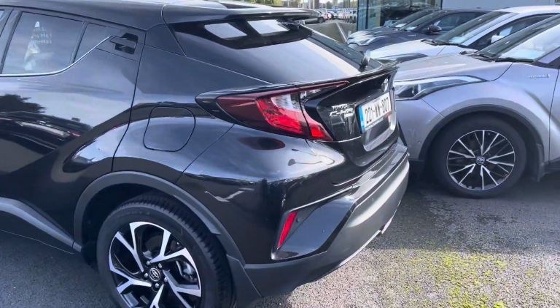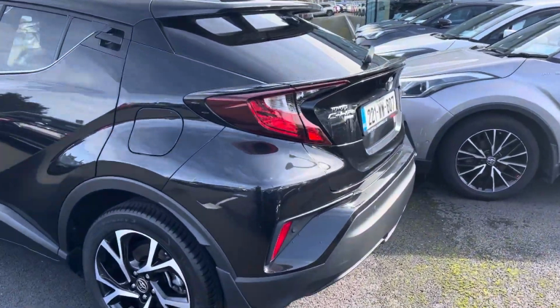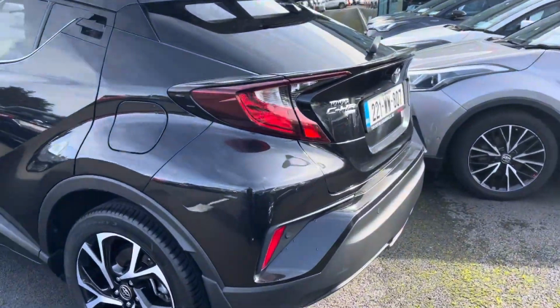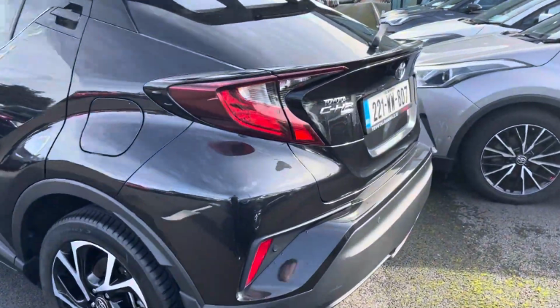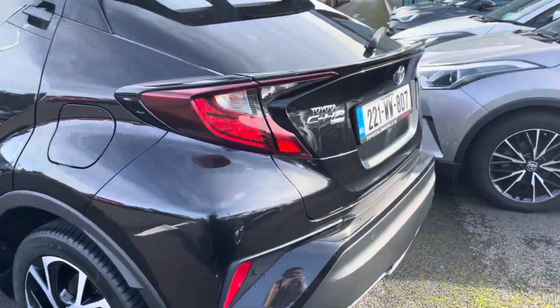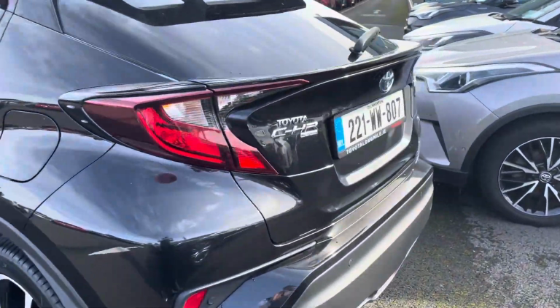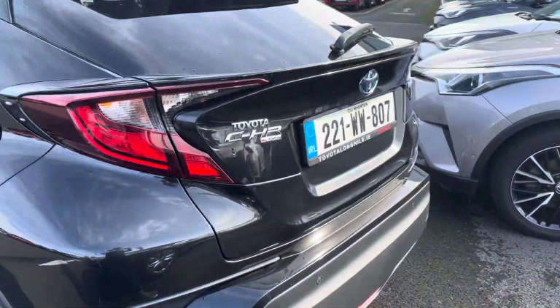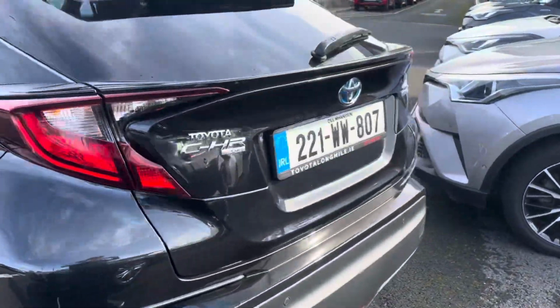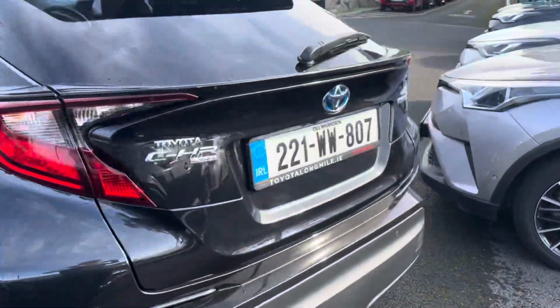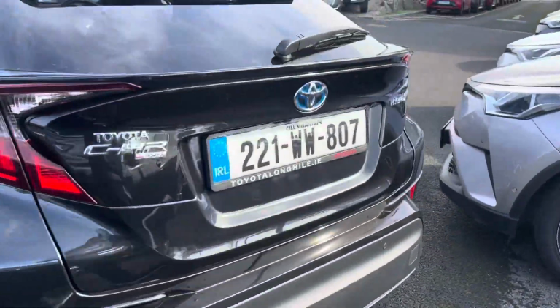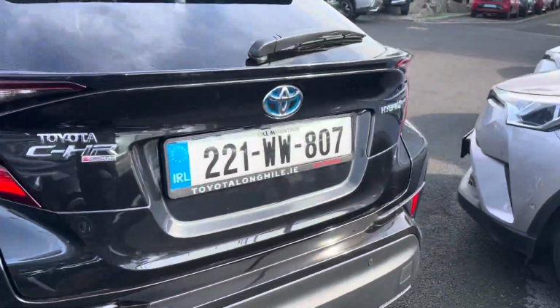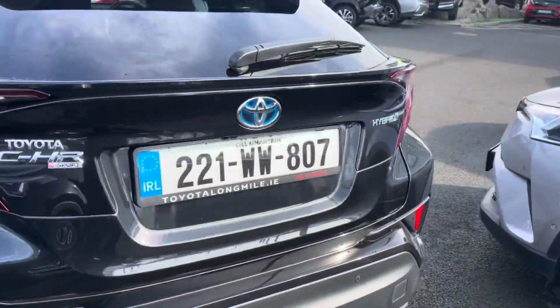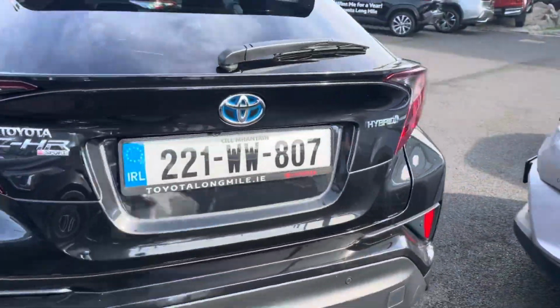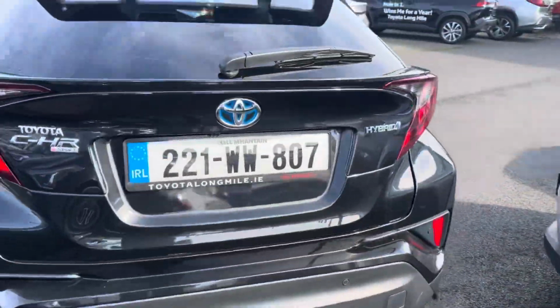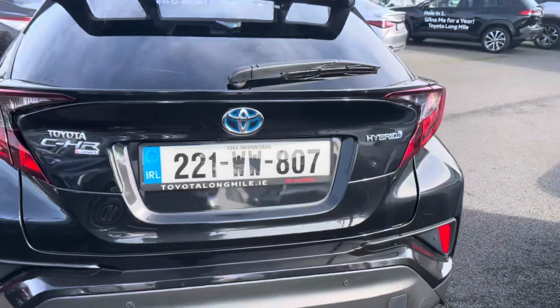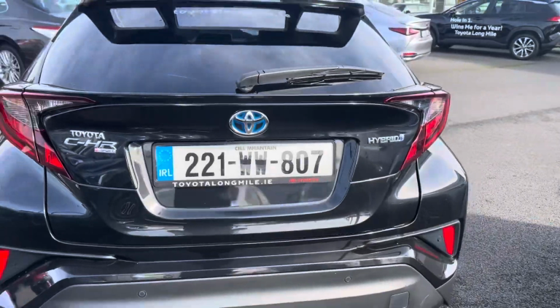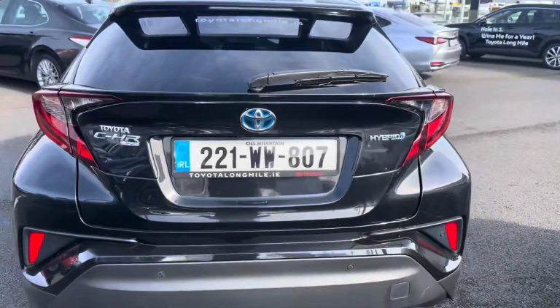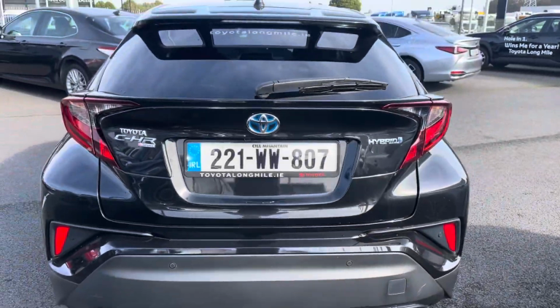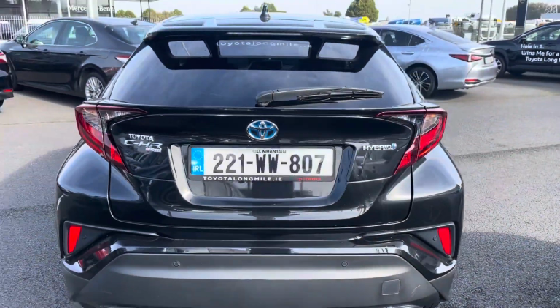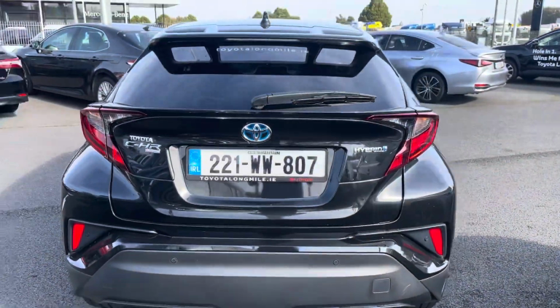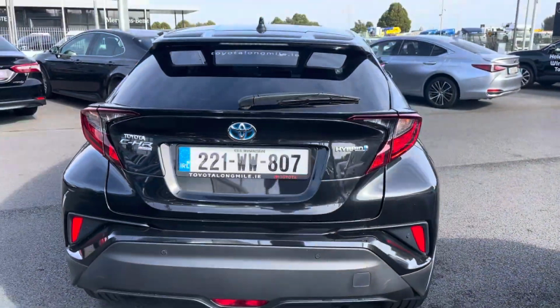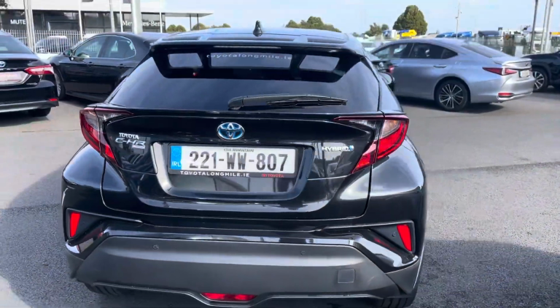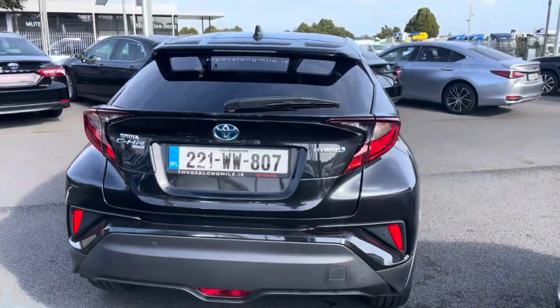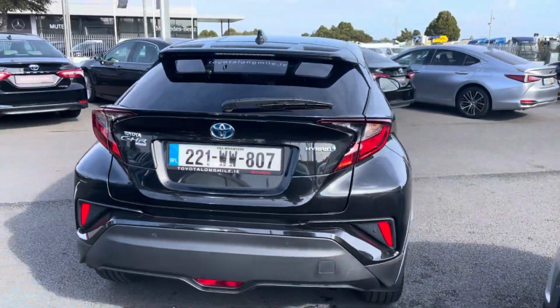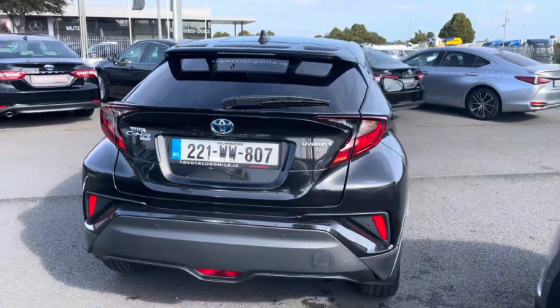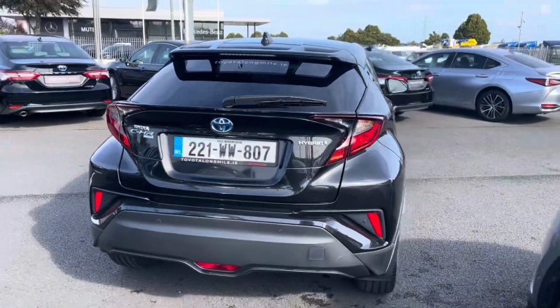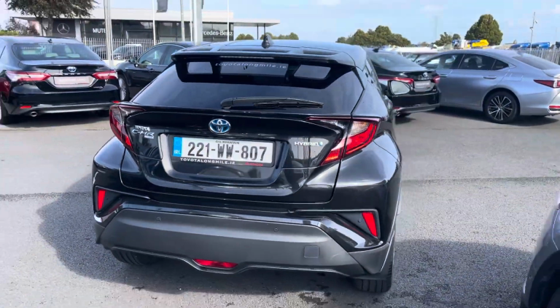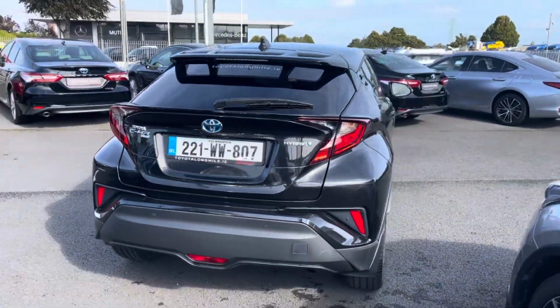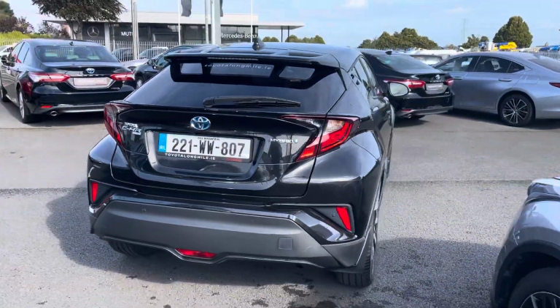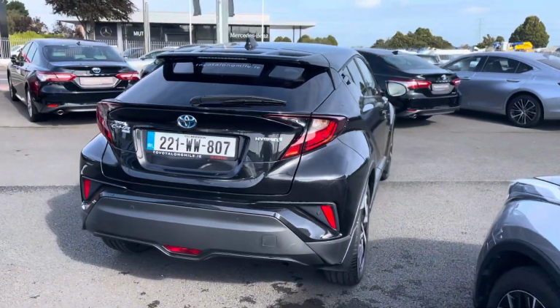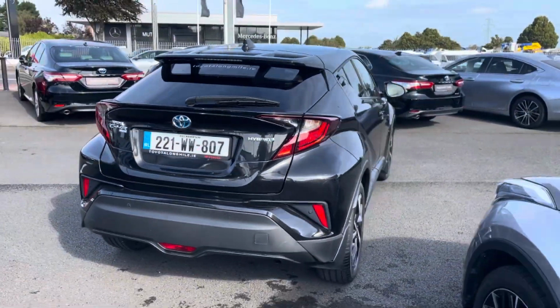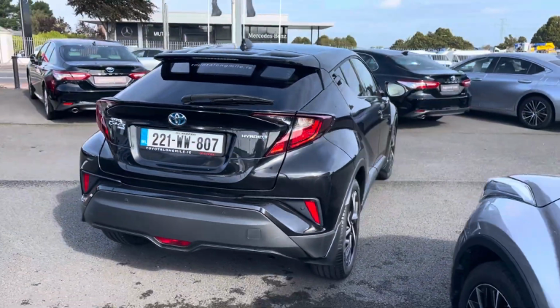Around to the back of the car you have a reversing camera and parking sensors at the back.